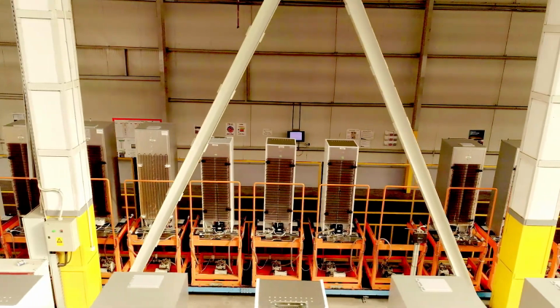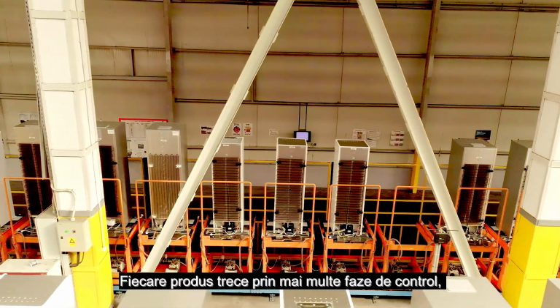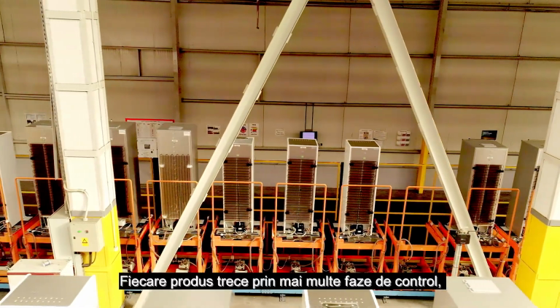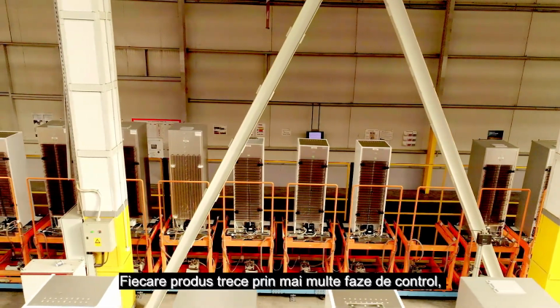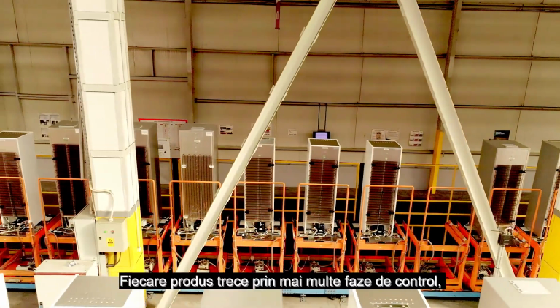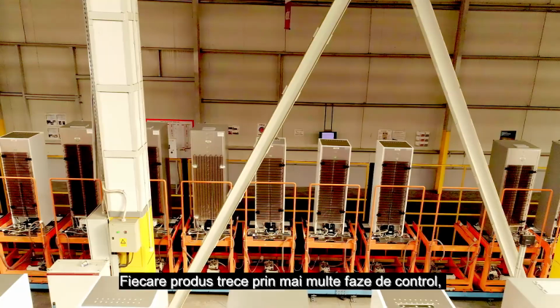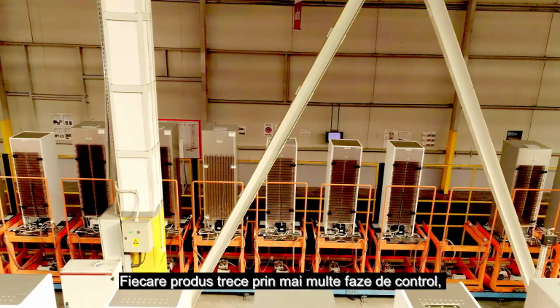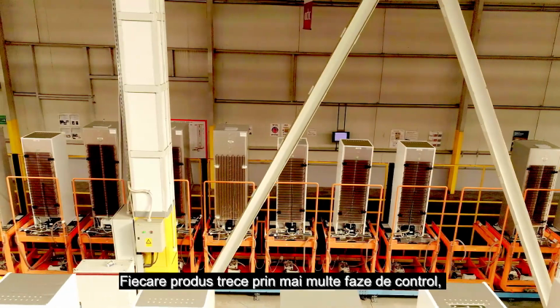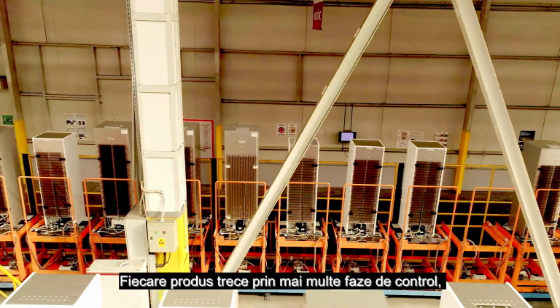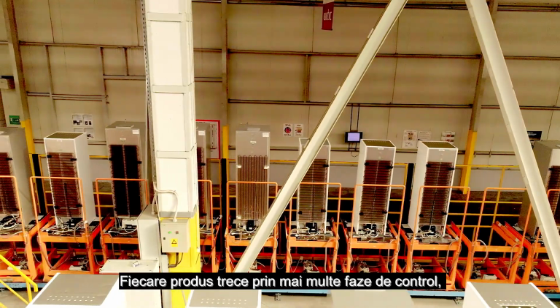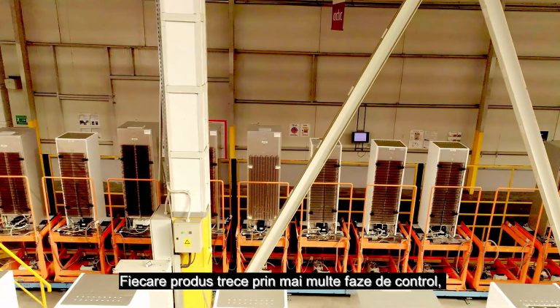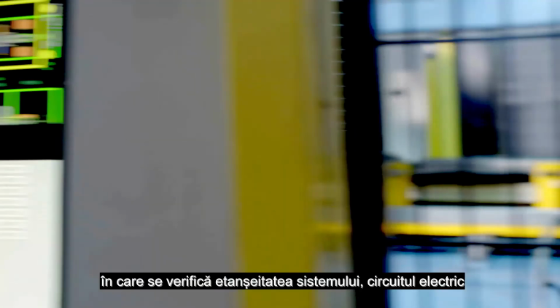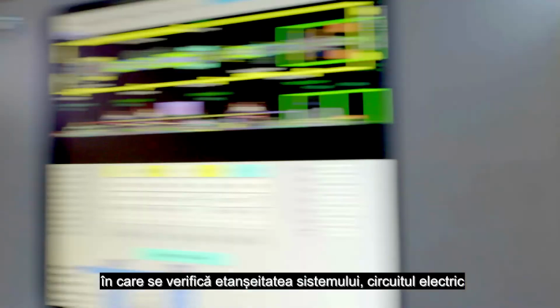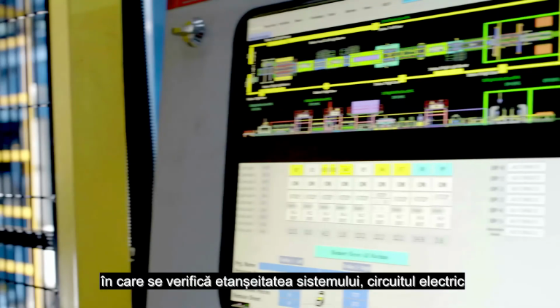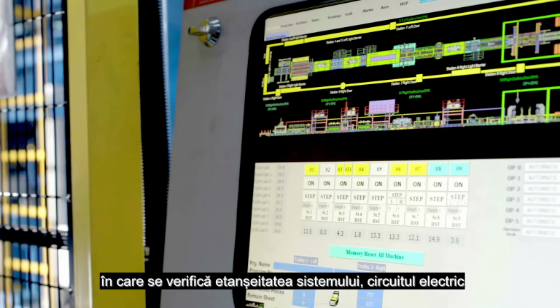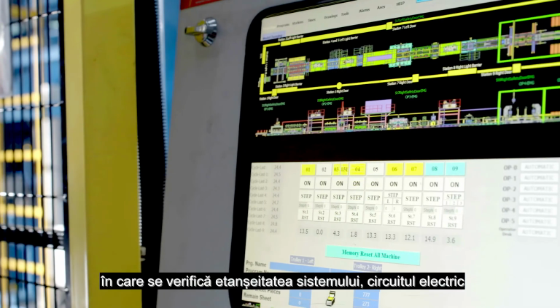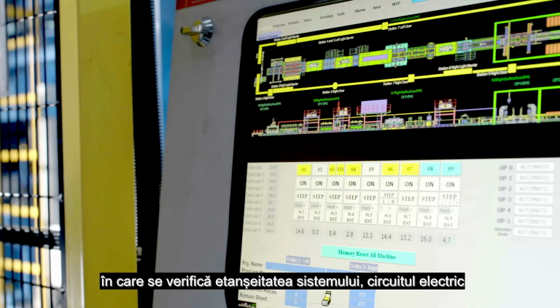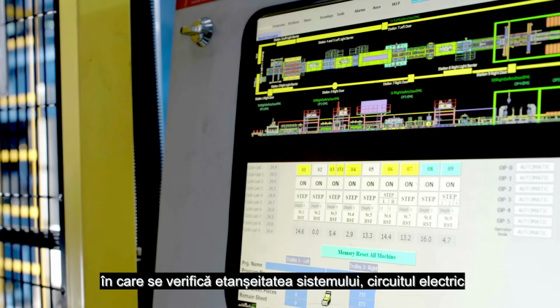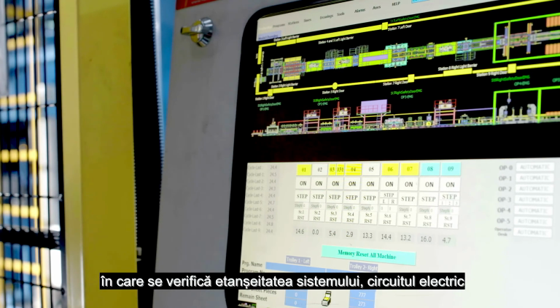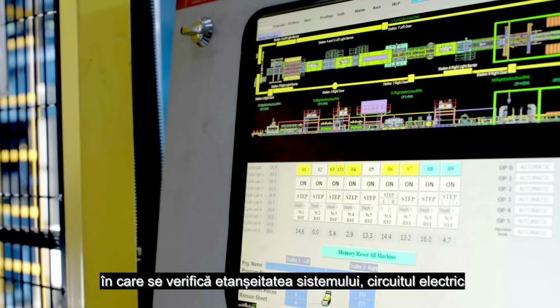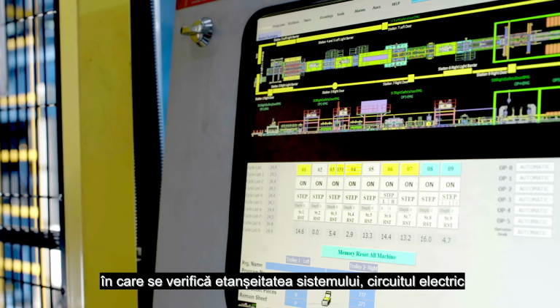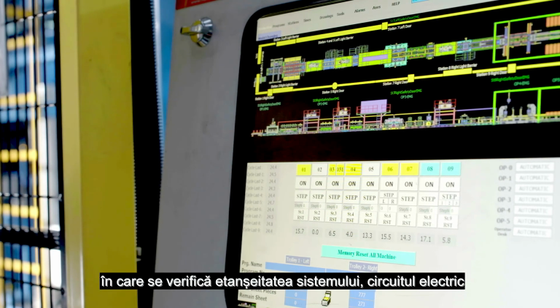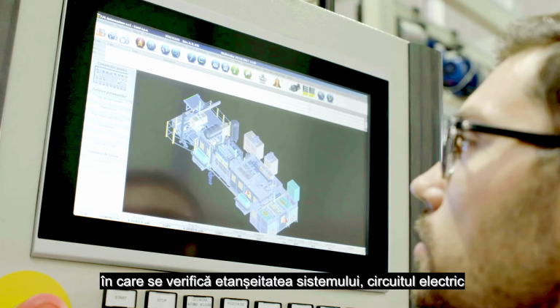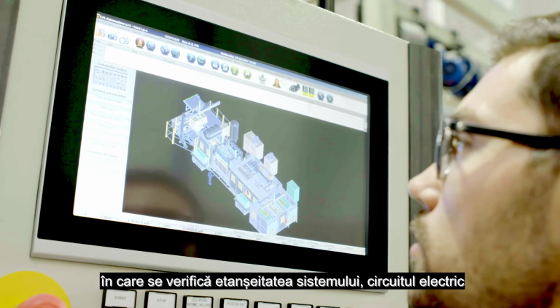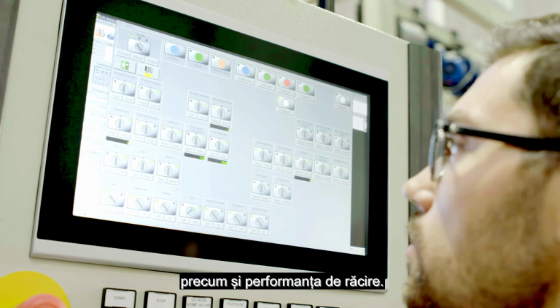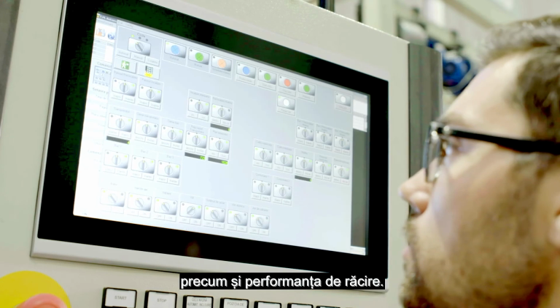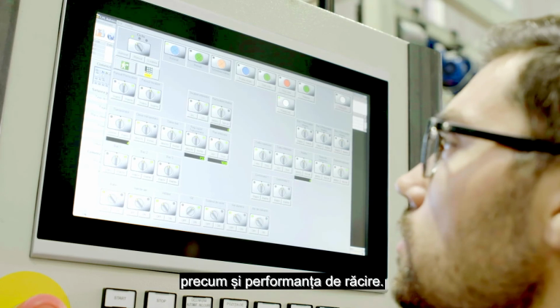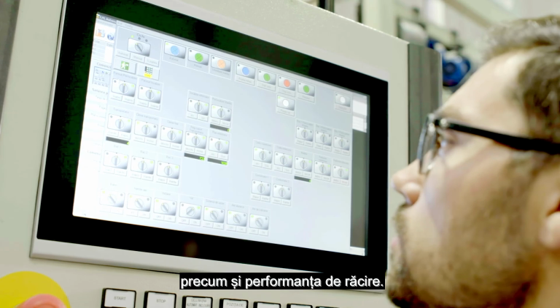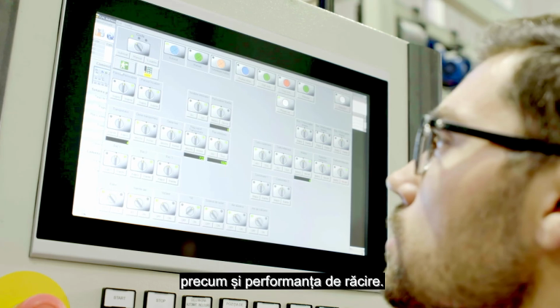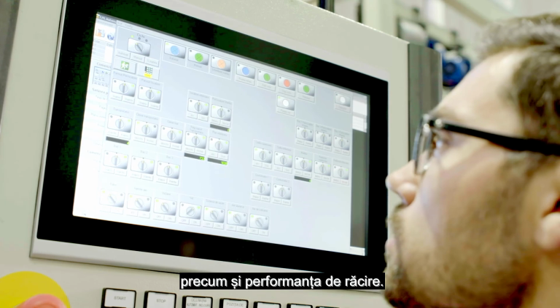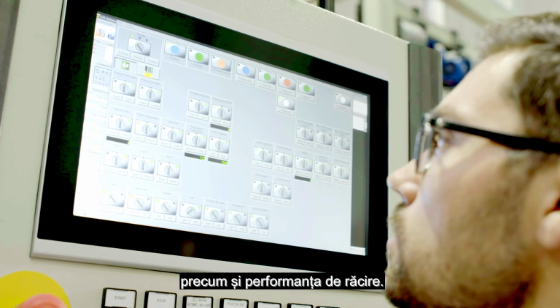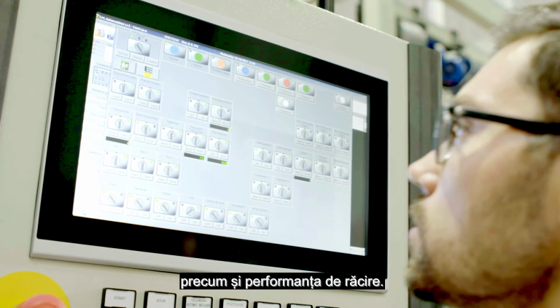Each product goes through several control stages, during which the sealing of the system, the electrical circuit, and the cooling performance are all checked.